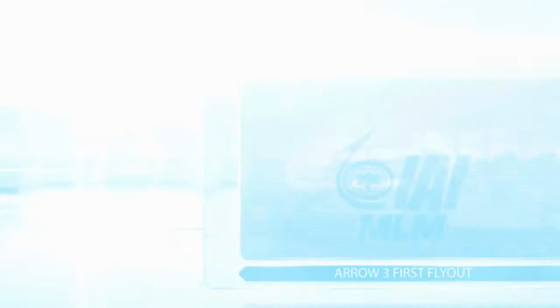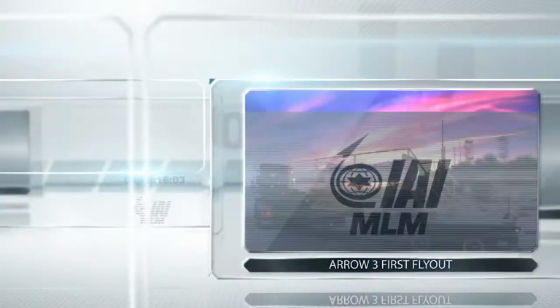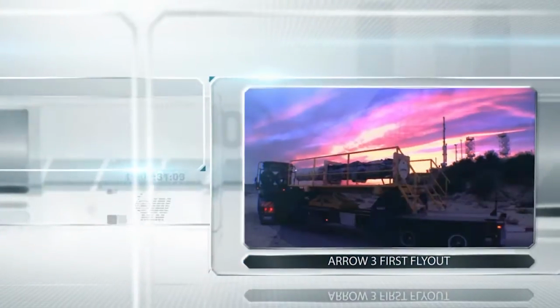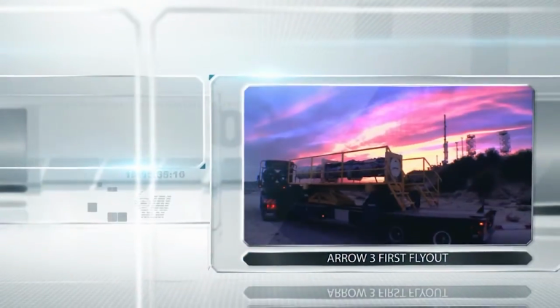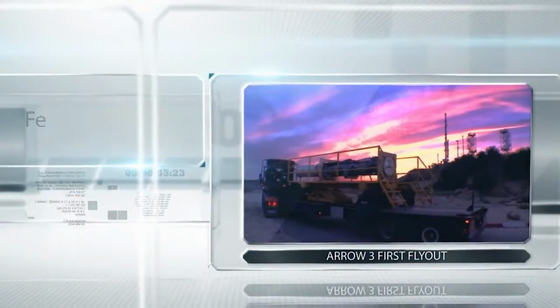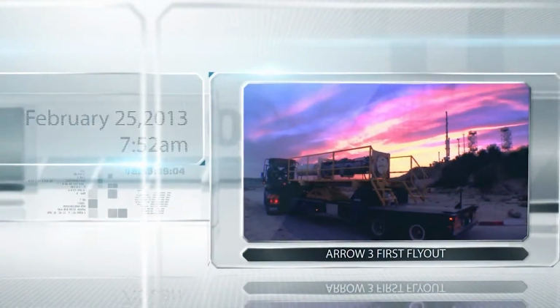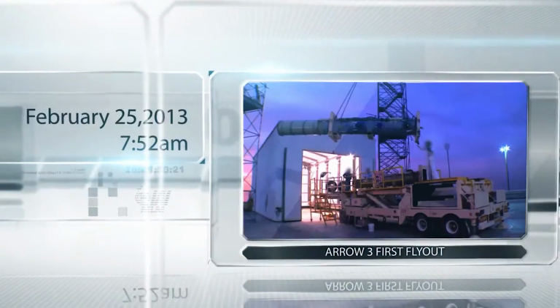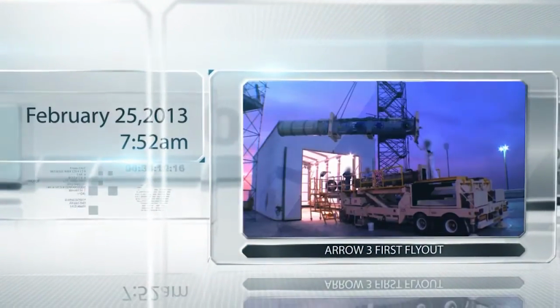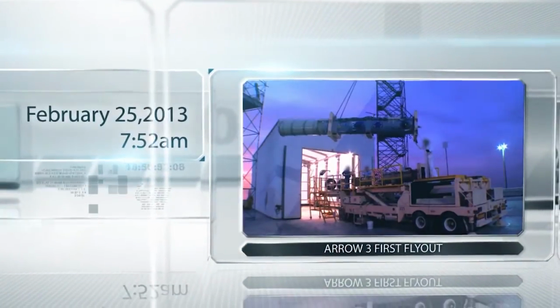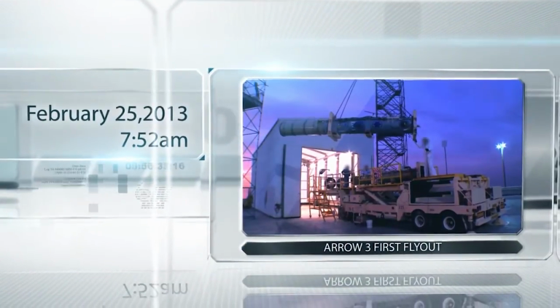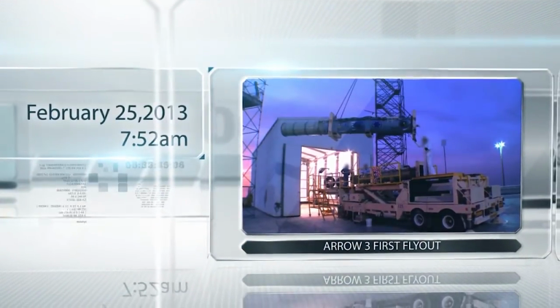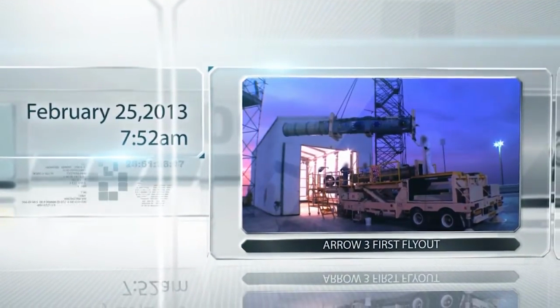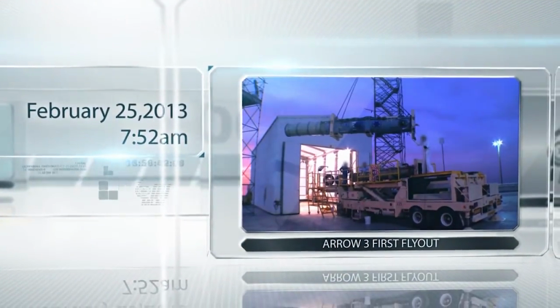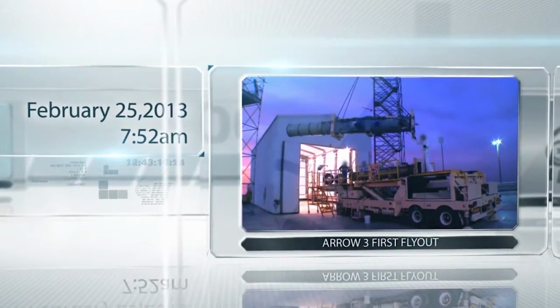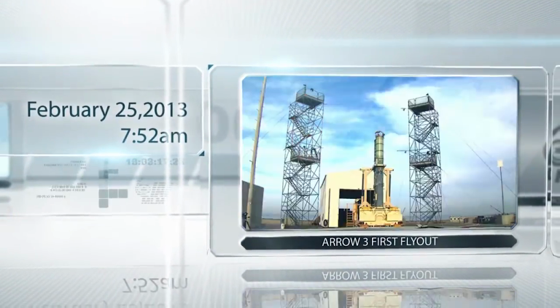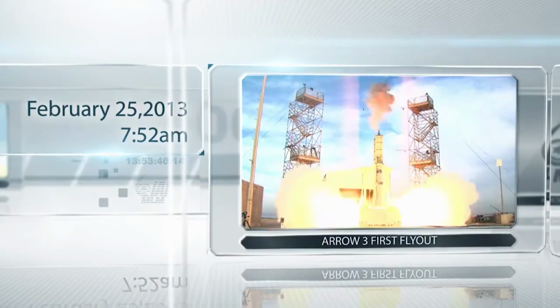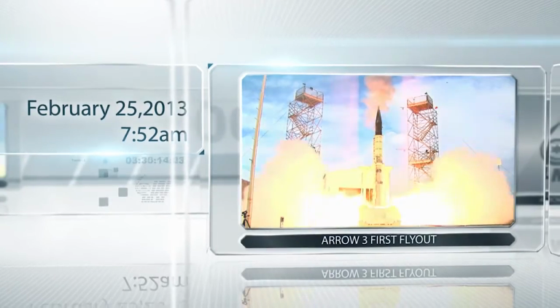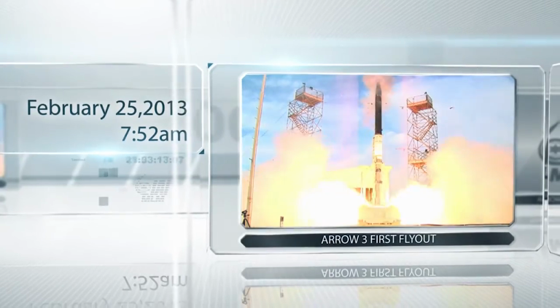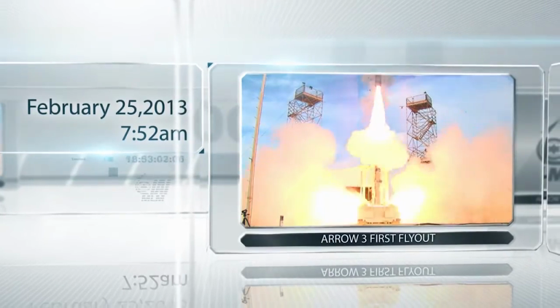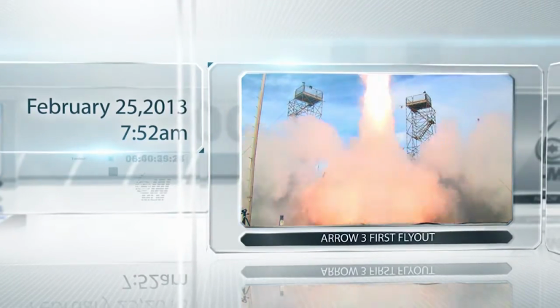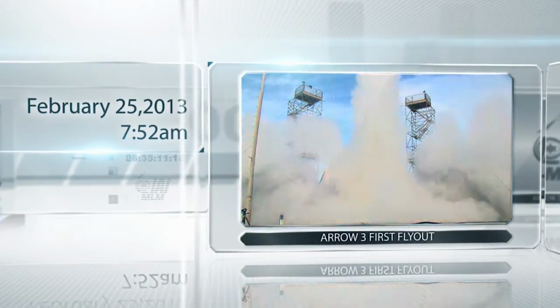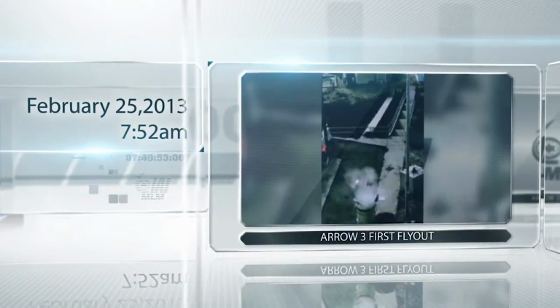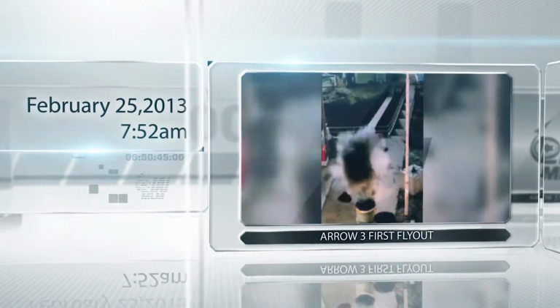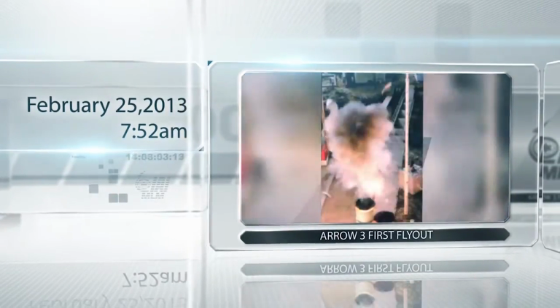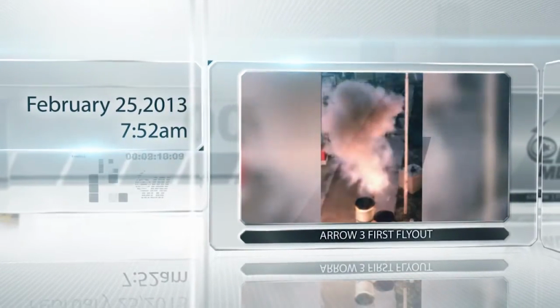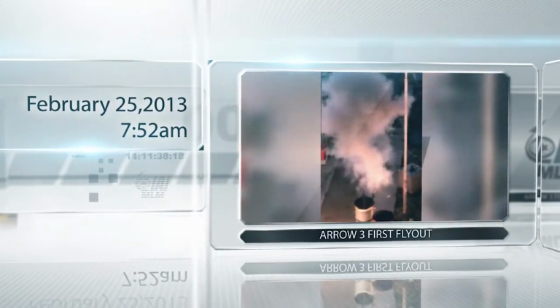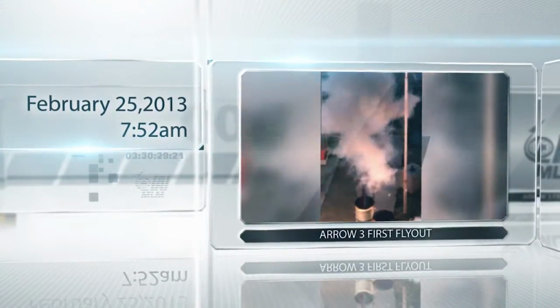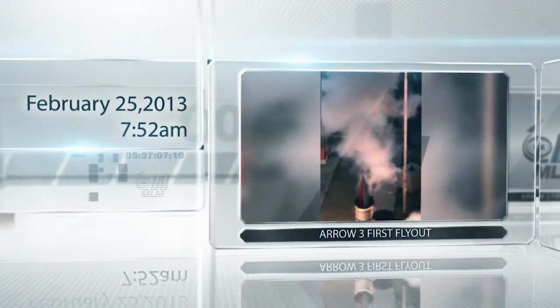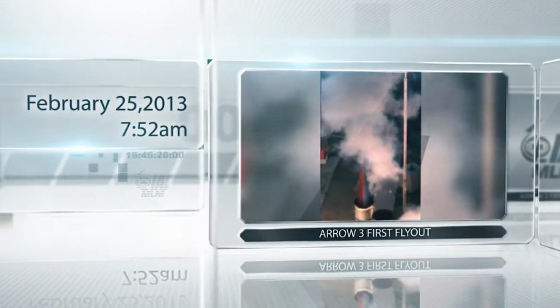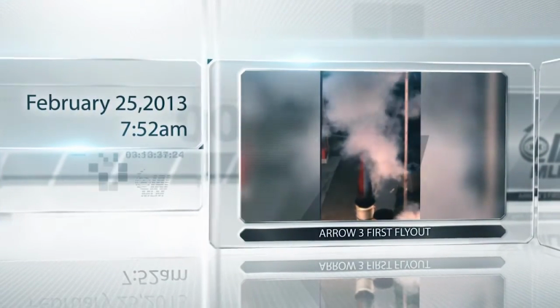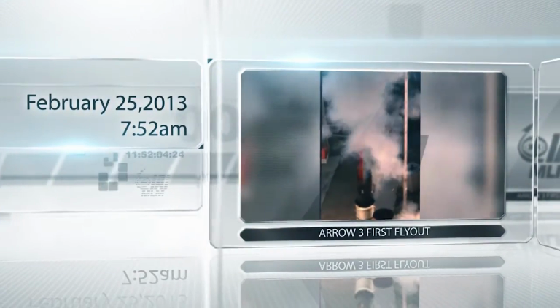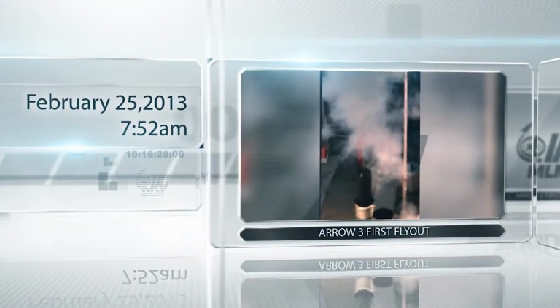February 25, 2013, 7:52 a.m., the Israel Air Force test range.